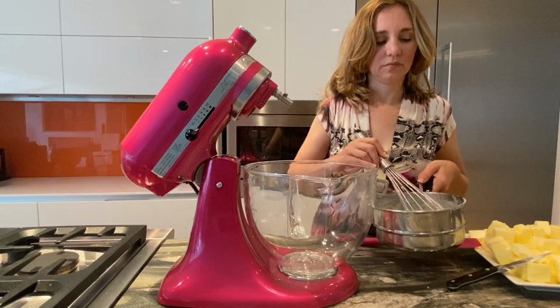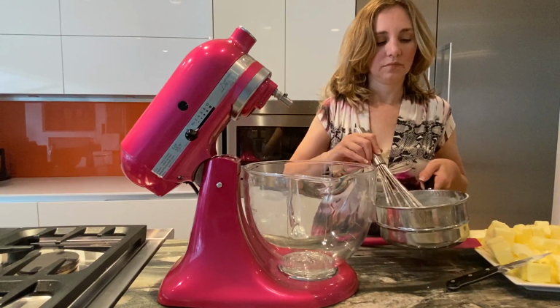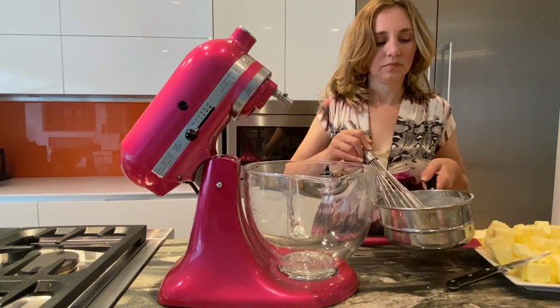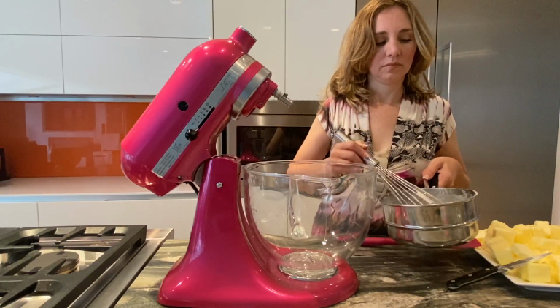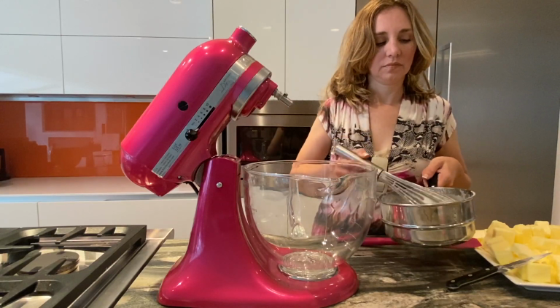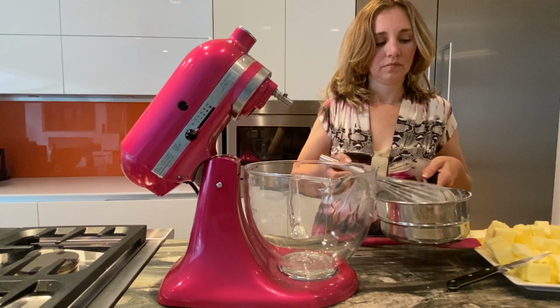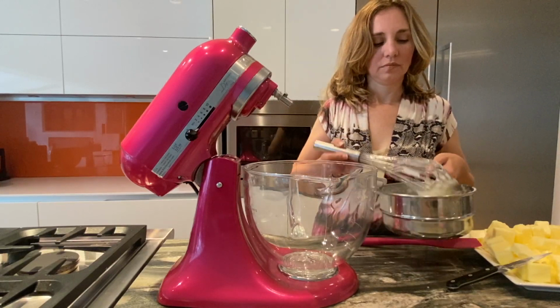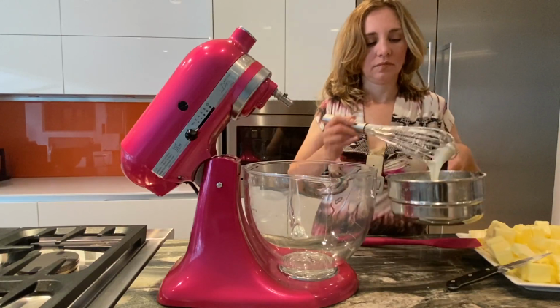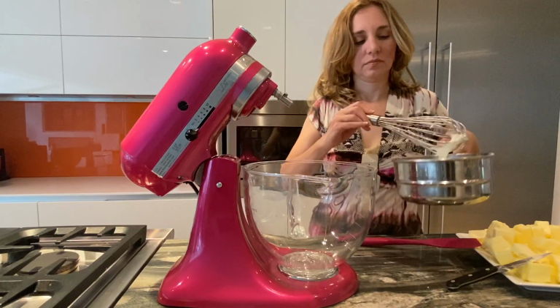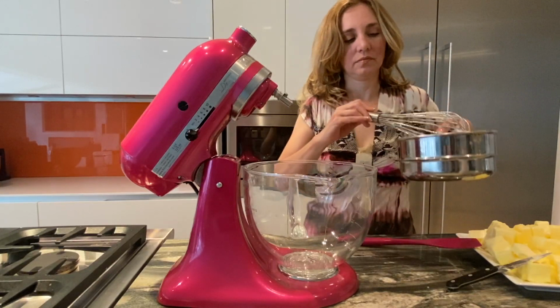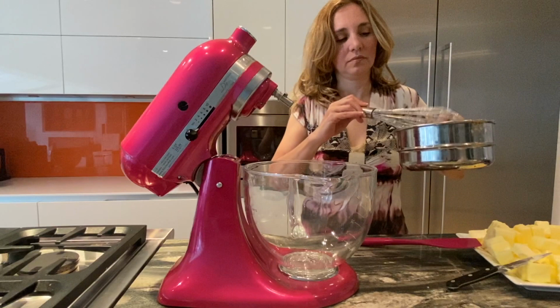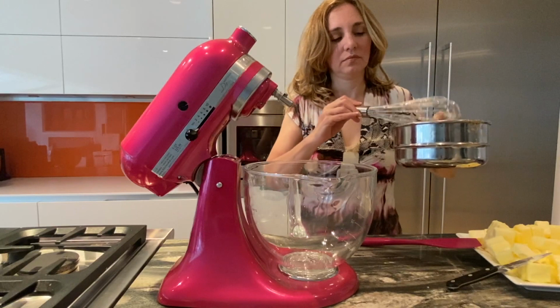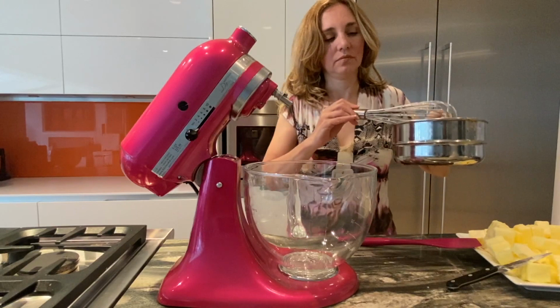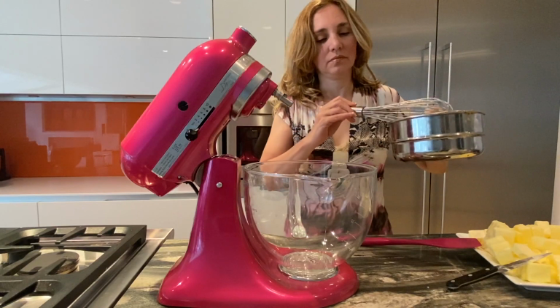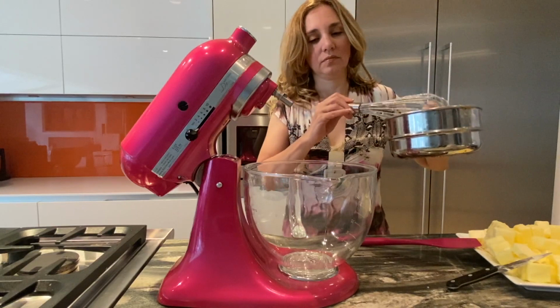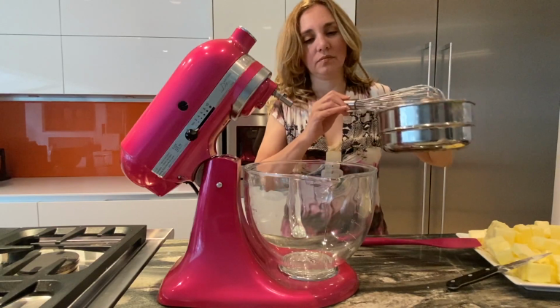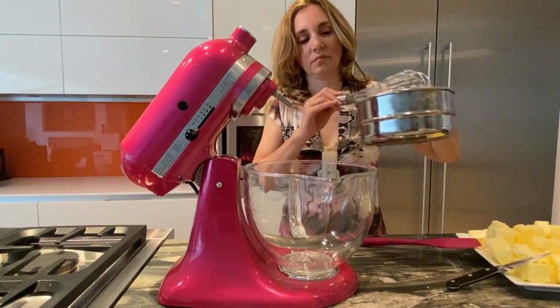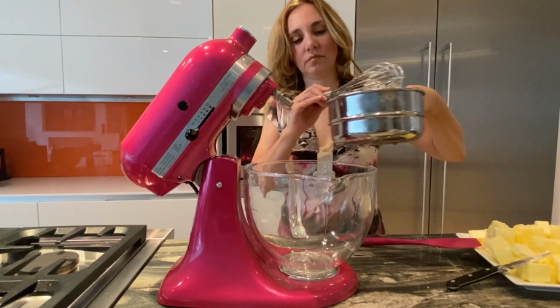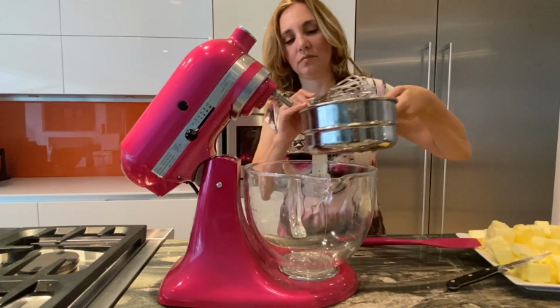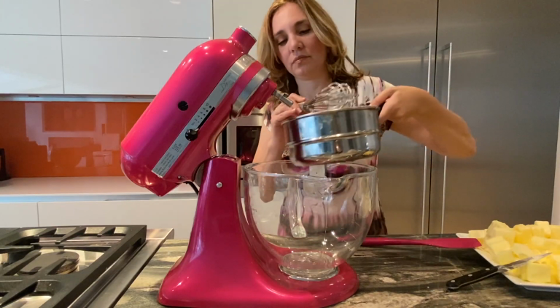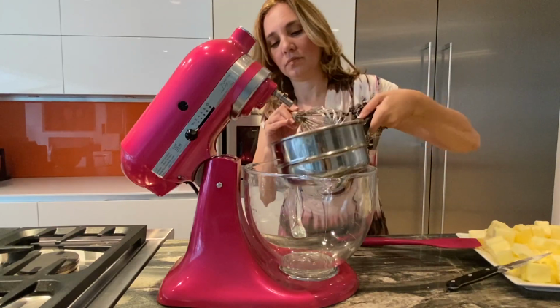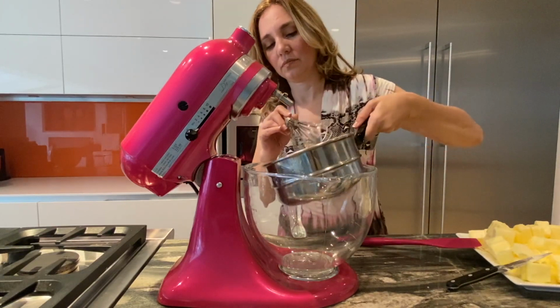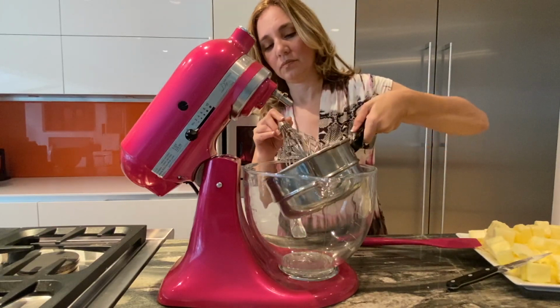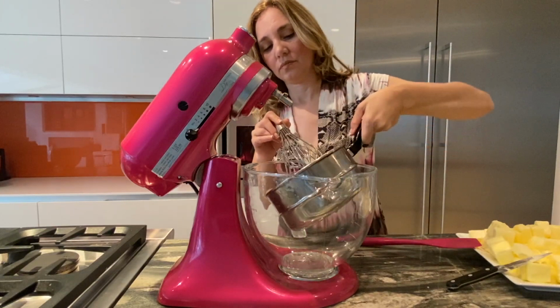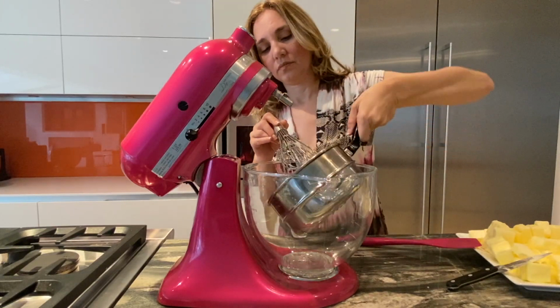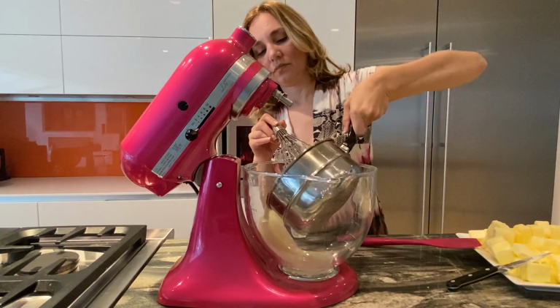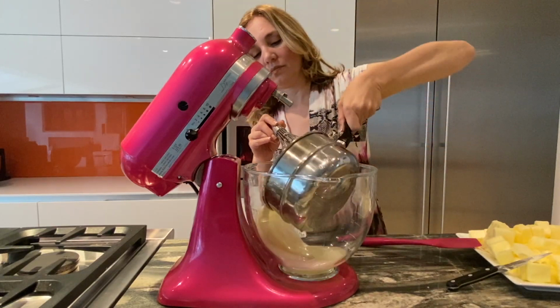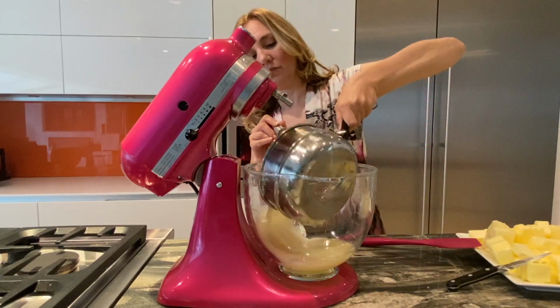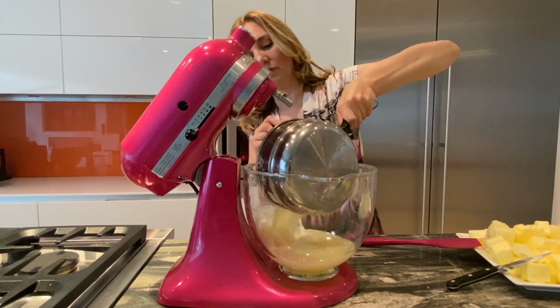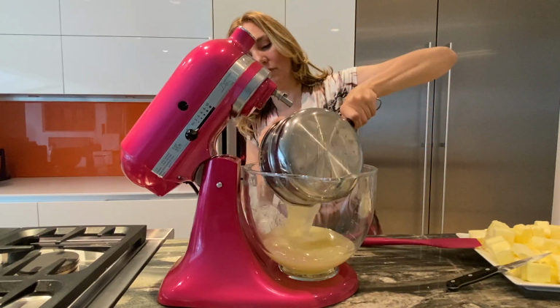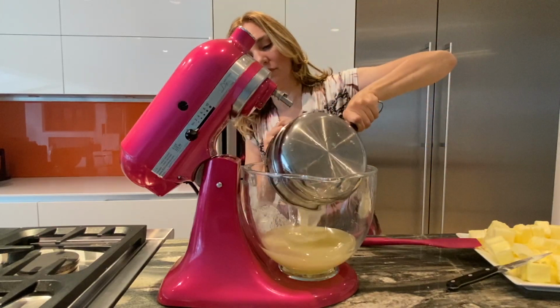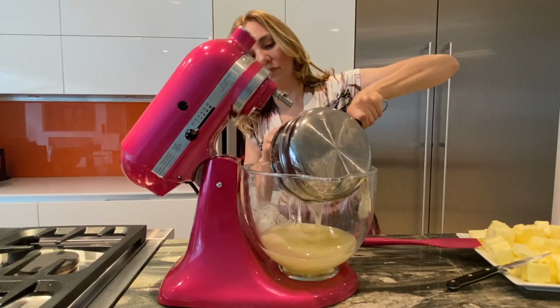Now that our egg whites are ready, we let them sit for about five minutes to cool off, and we are going to transfer them to a room temperature bowl.